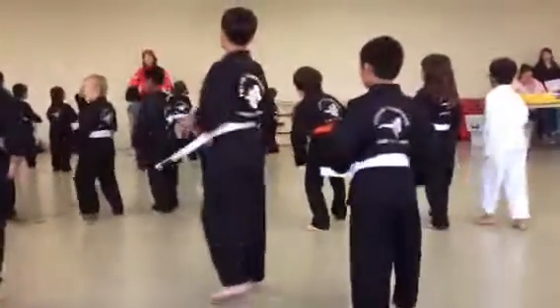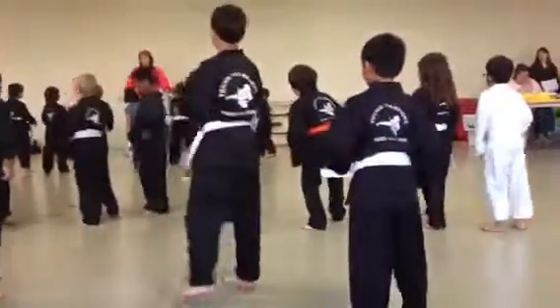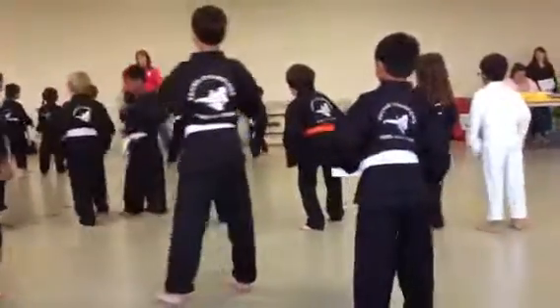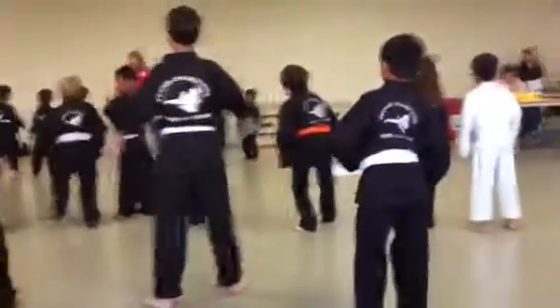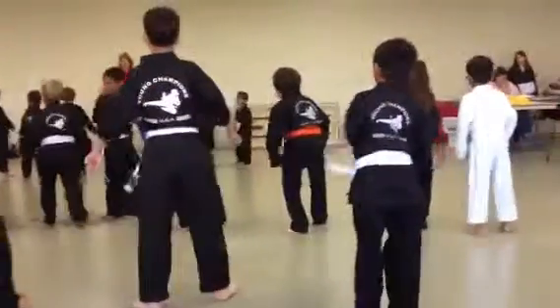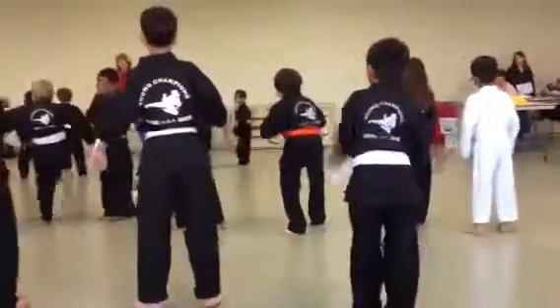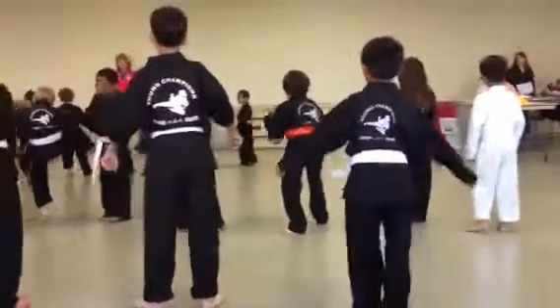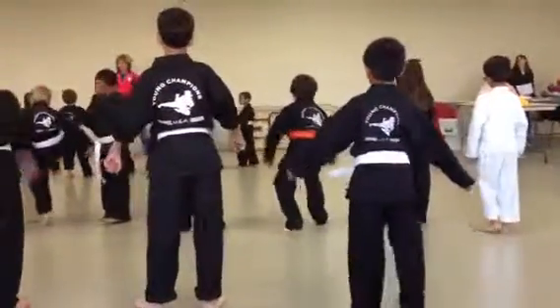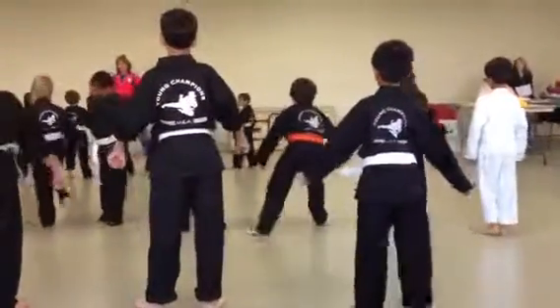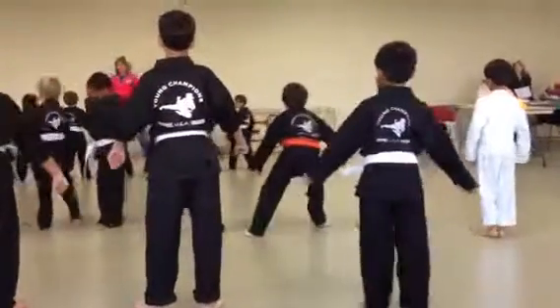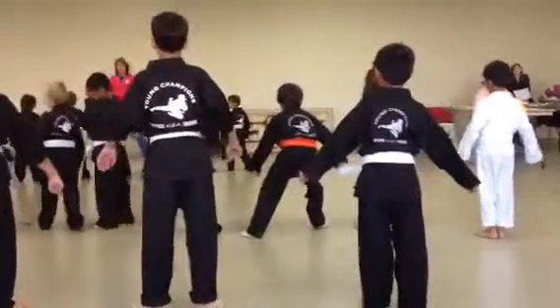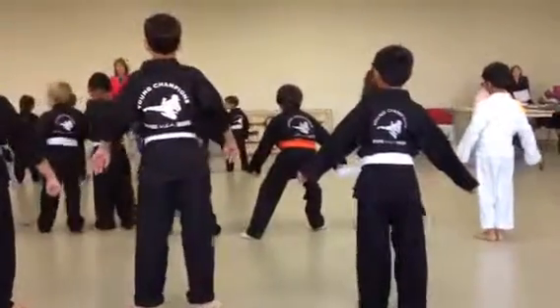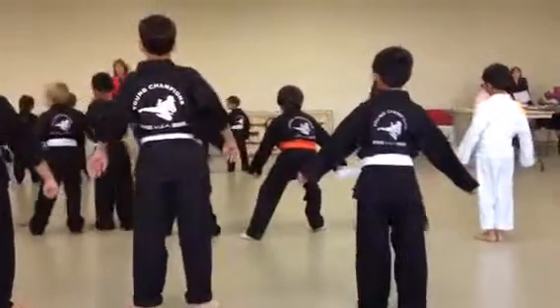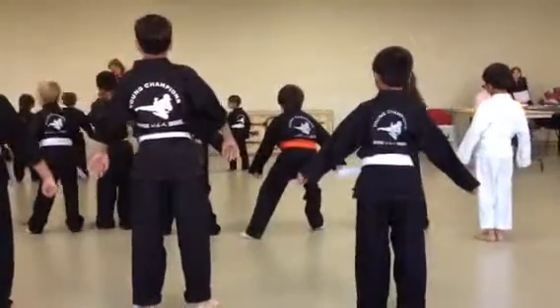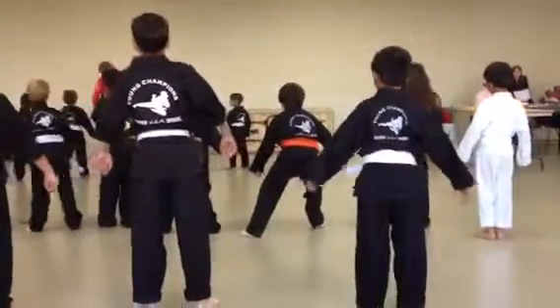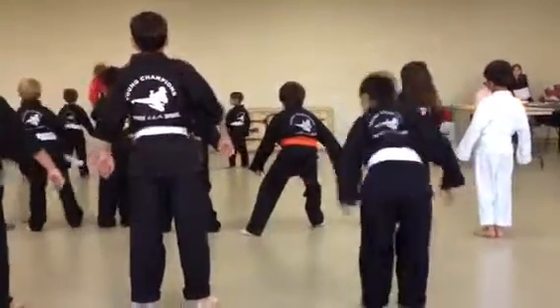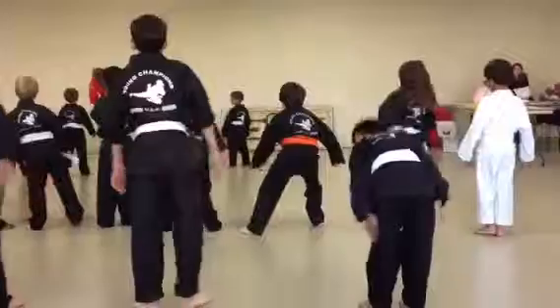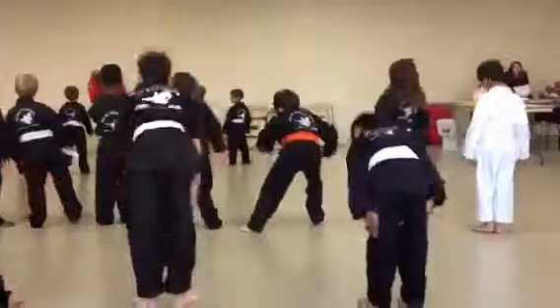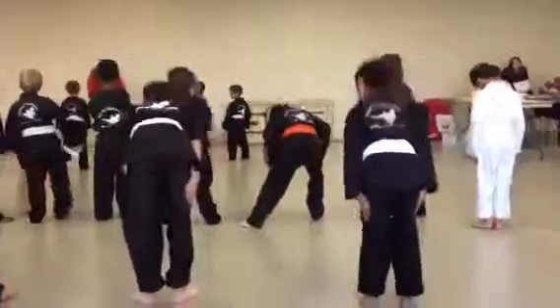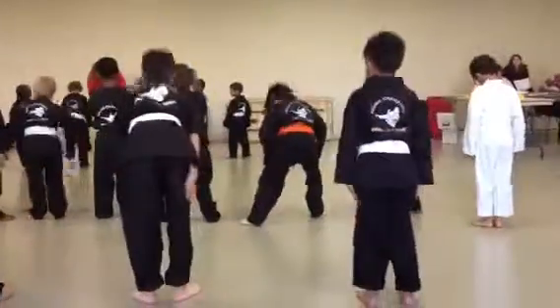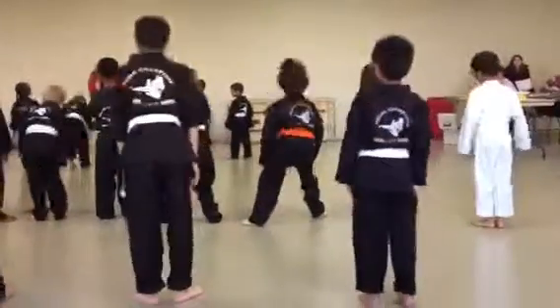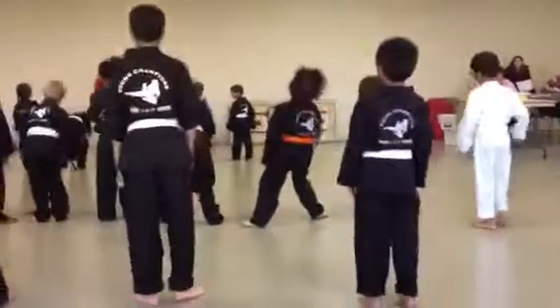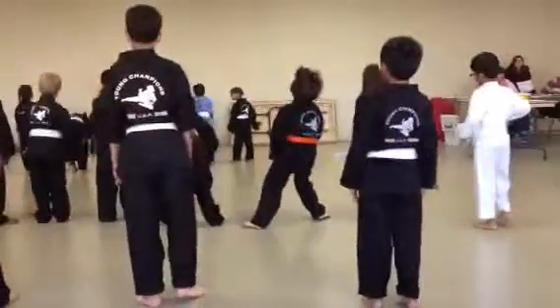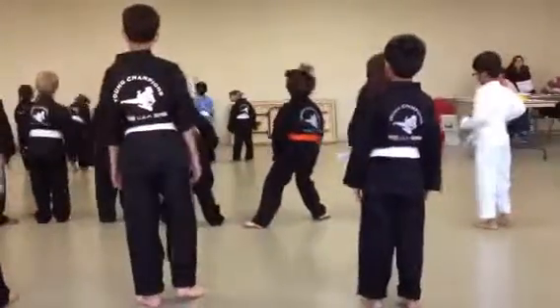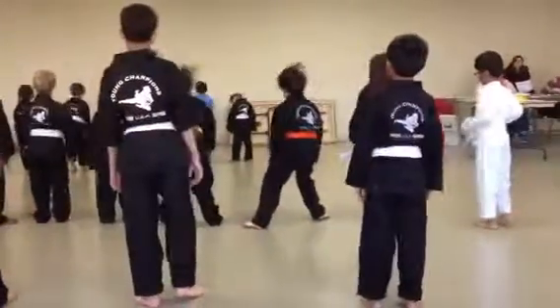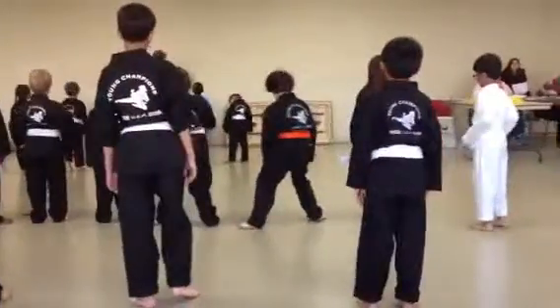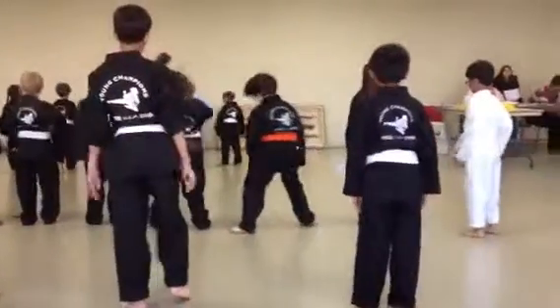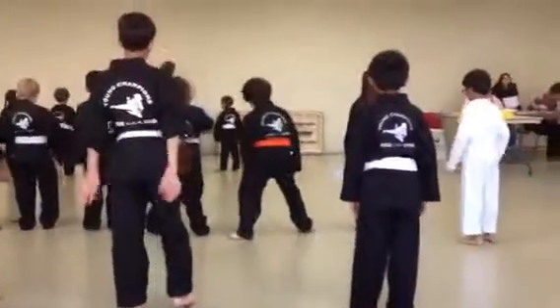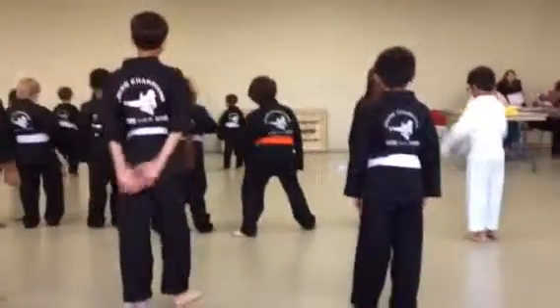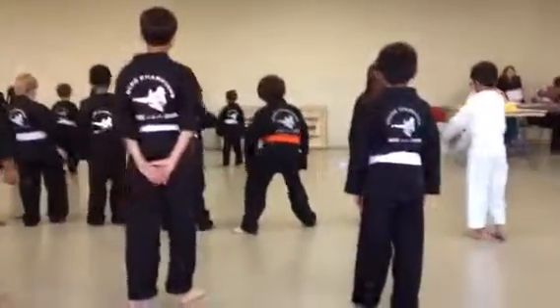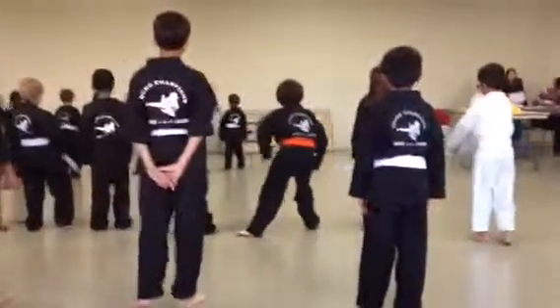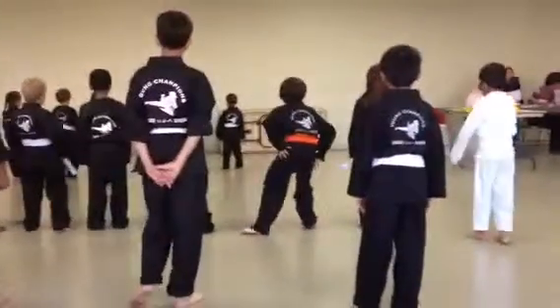Okay. Ensign stance. All right, let's get on the back now.